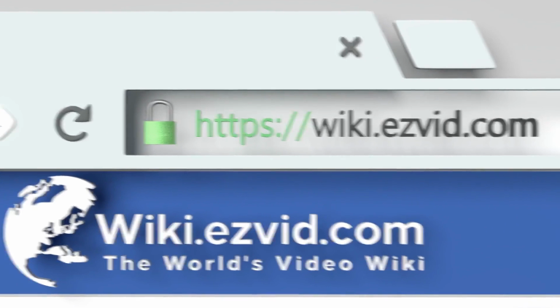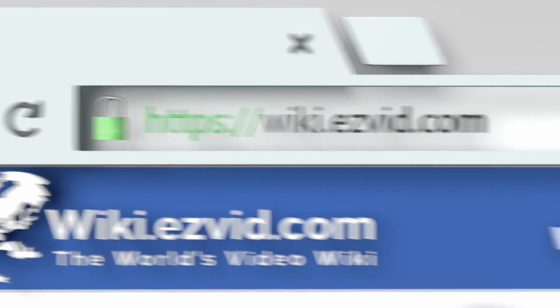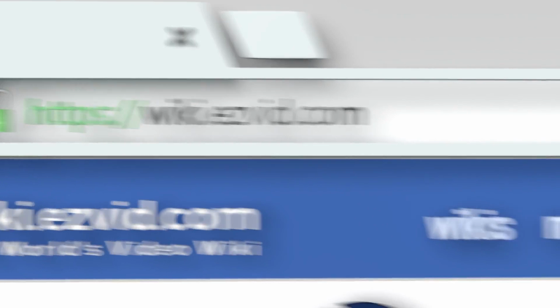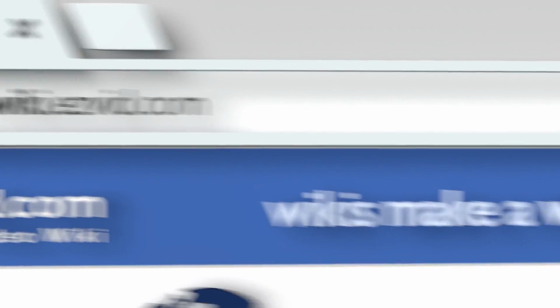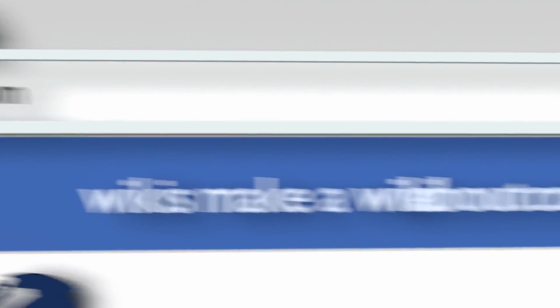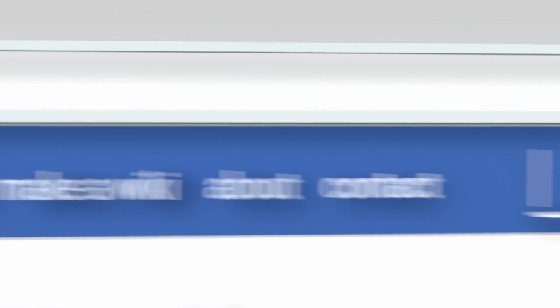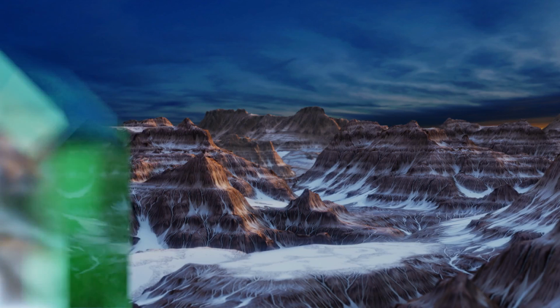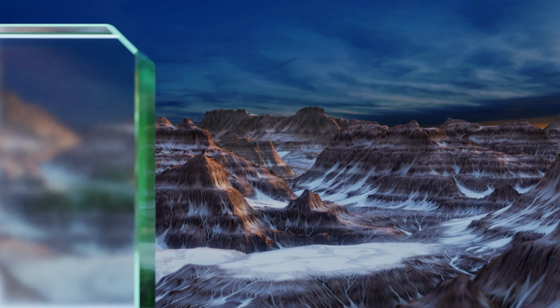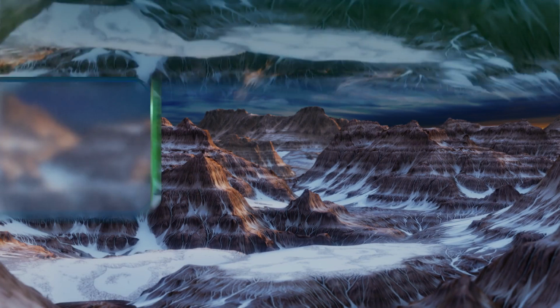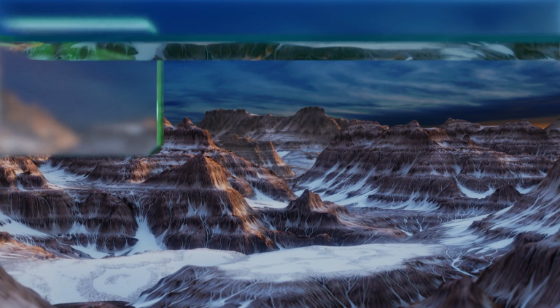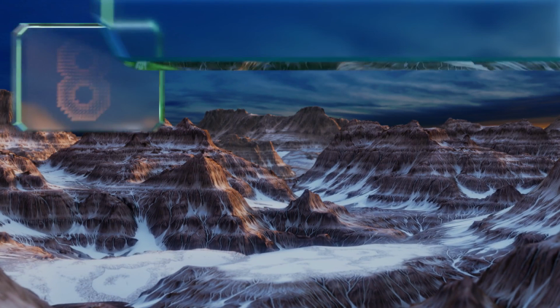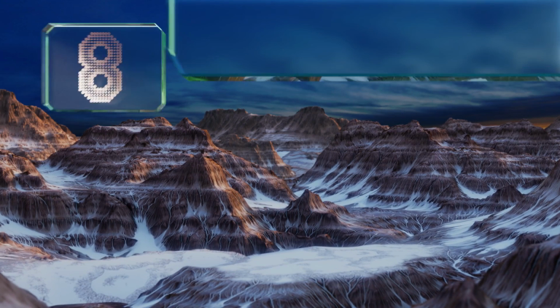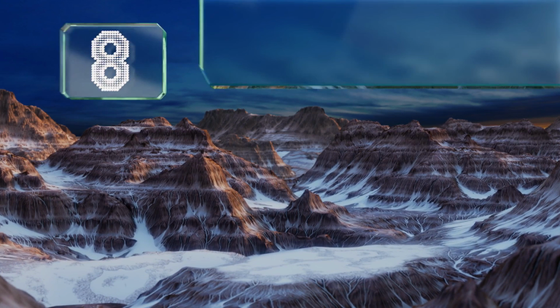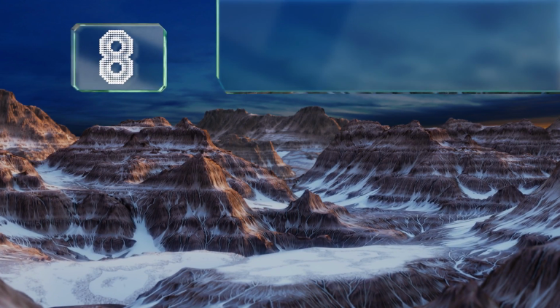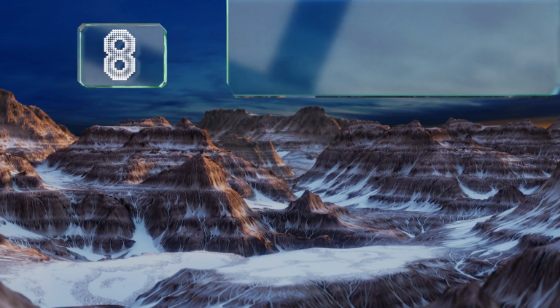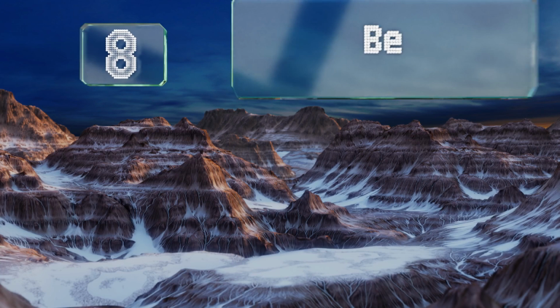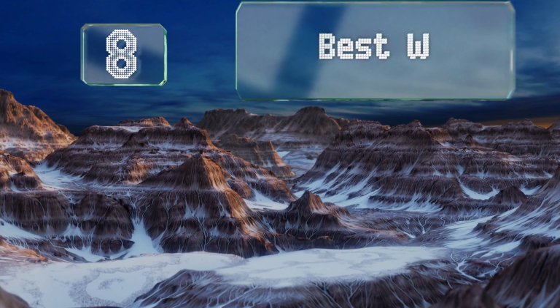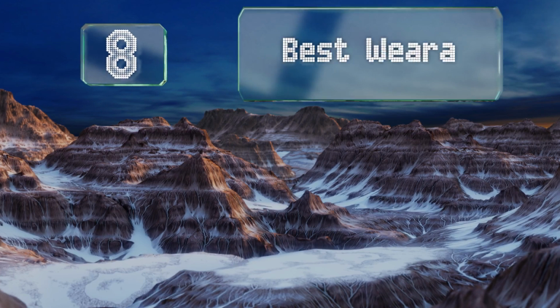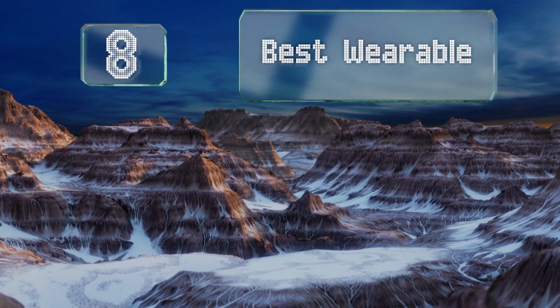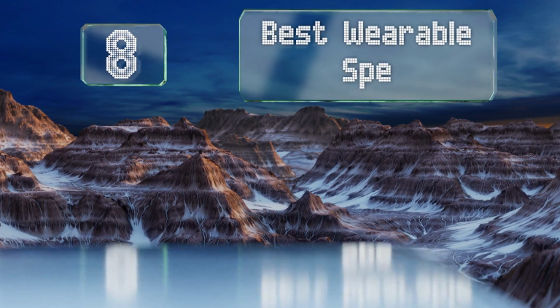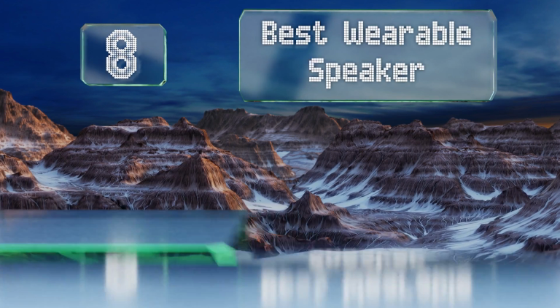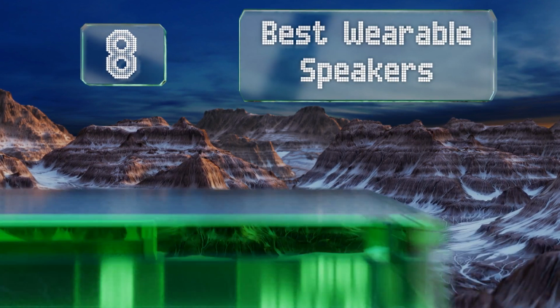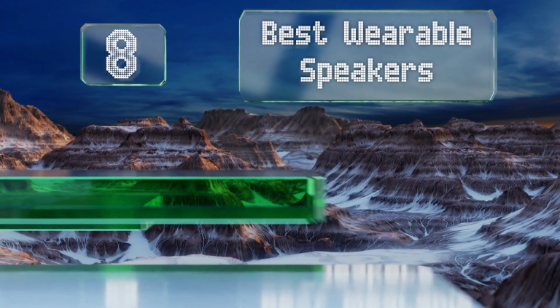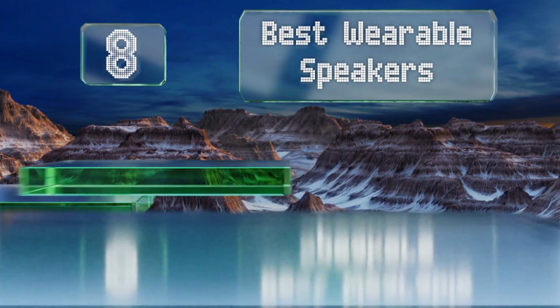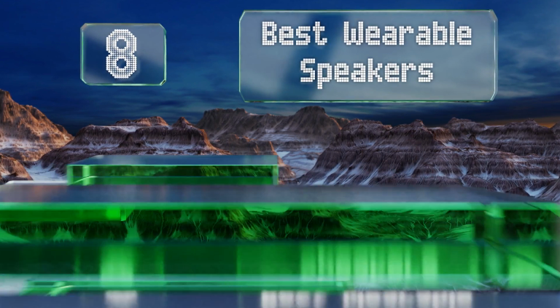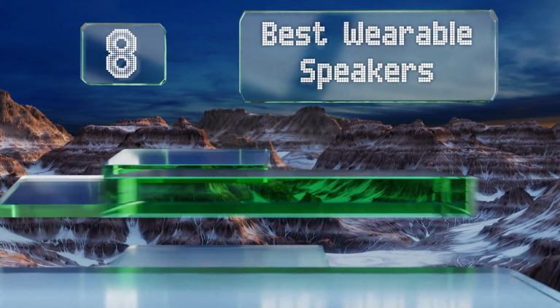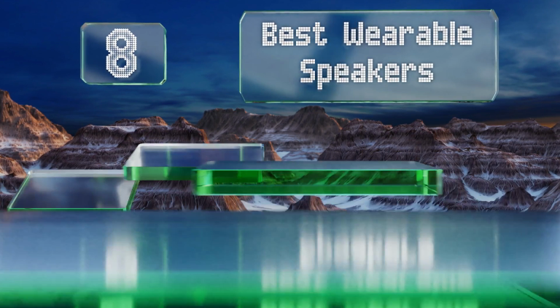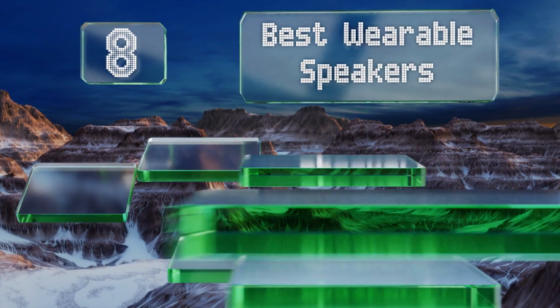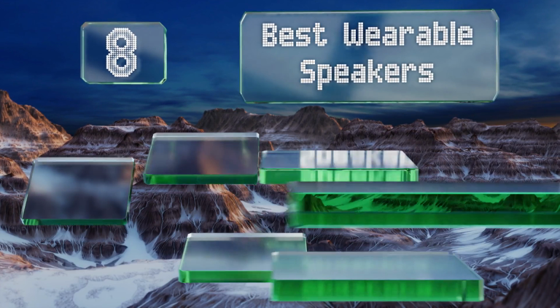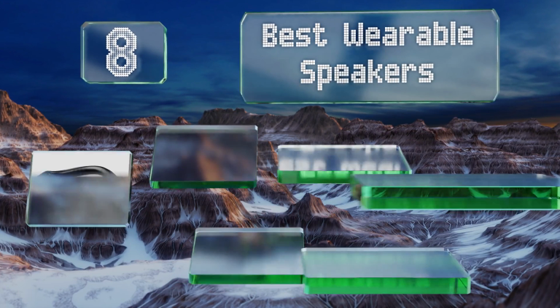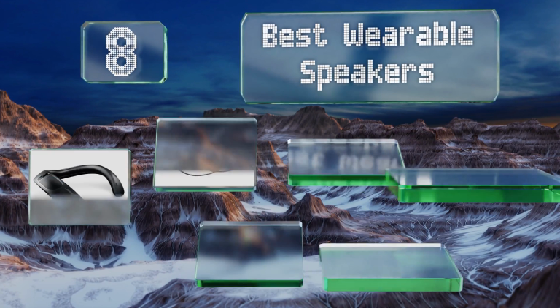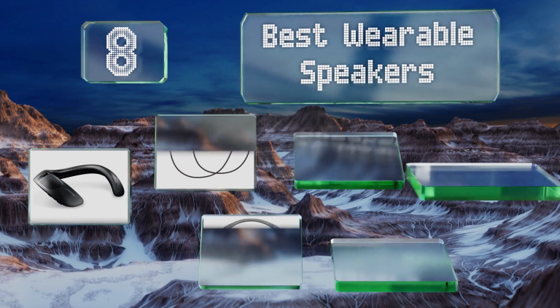EasyVid presents the eight best wearable speakers. Let's get started with the list.